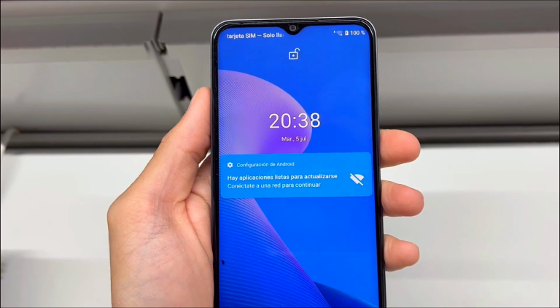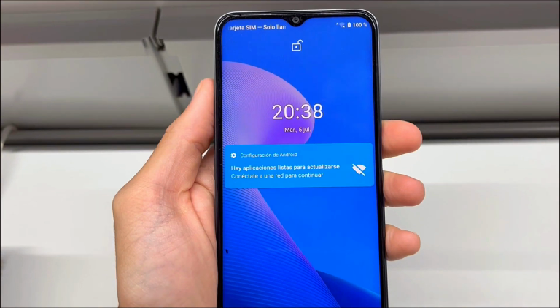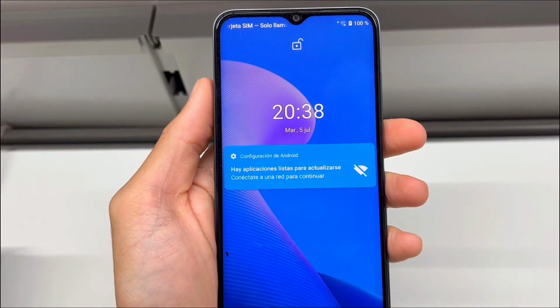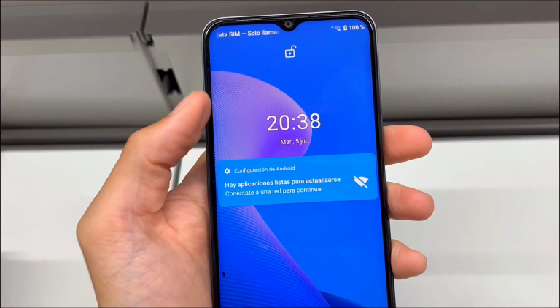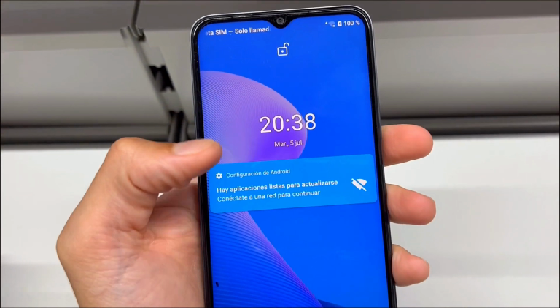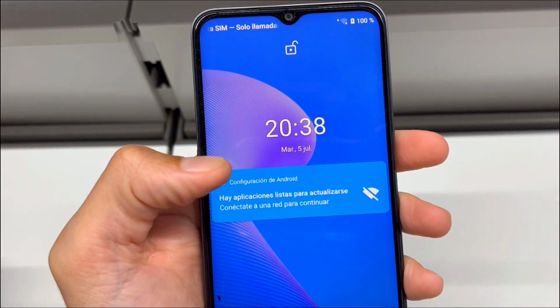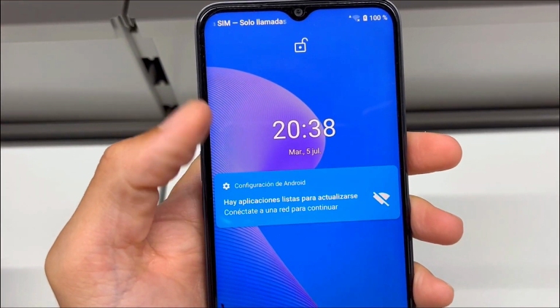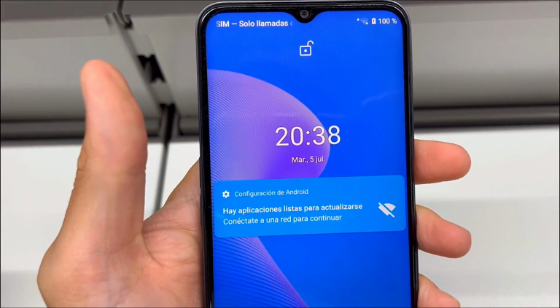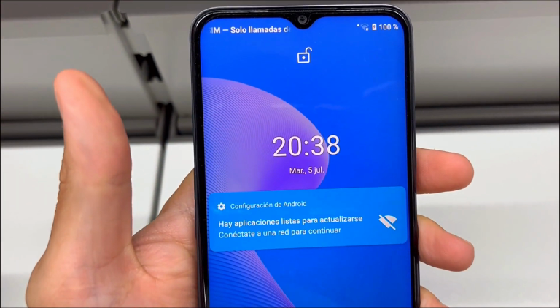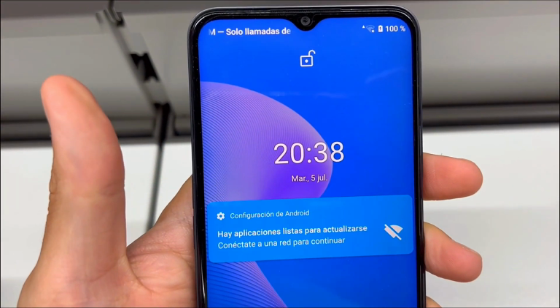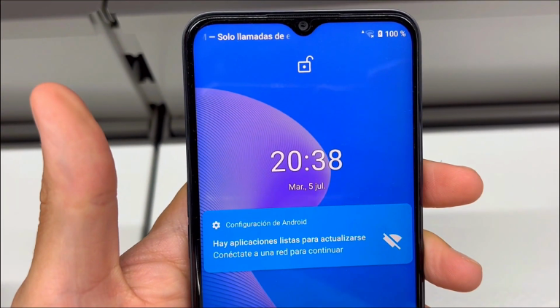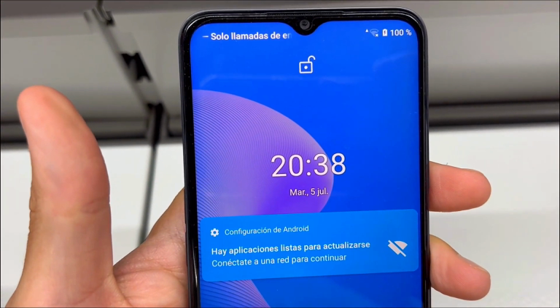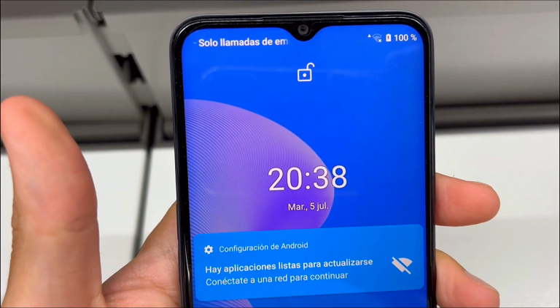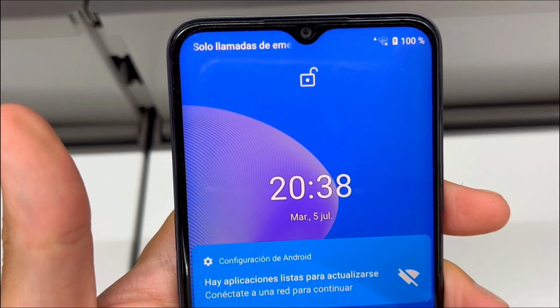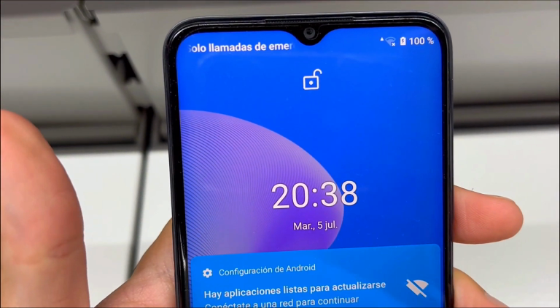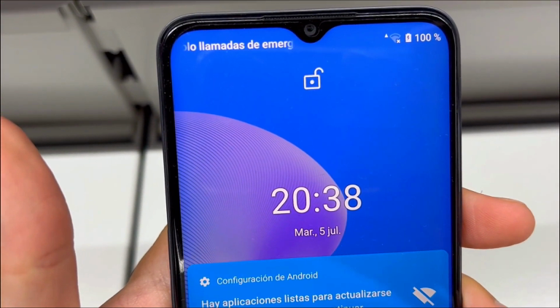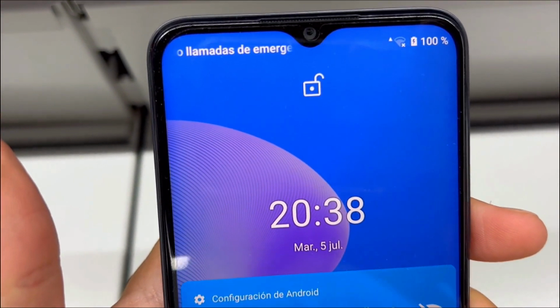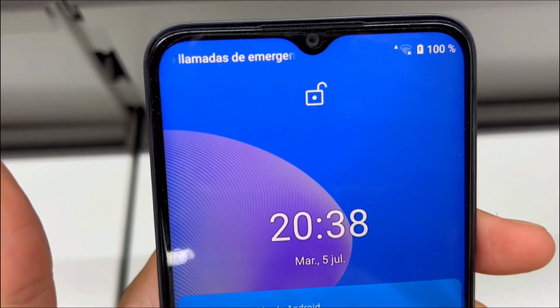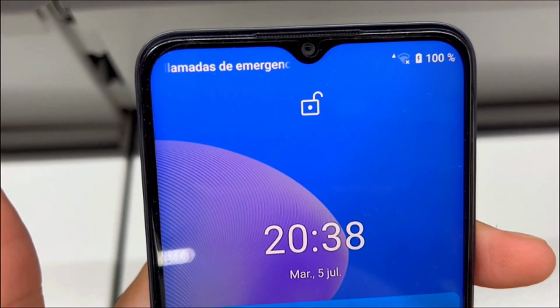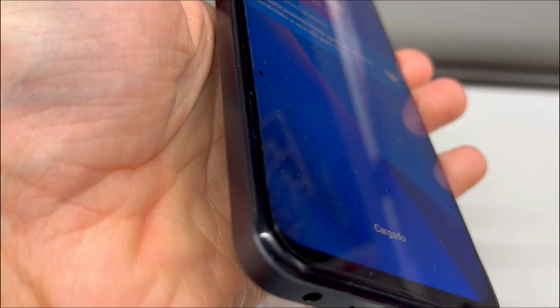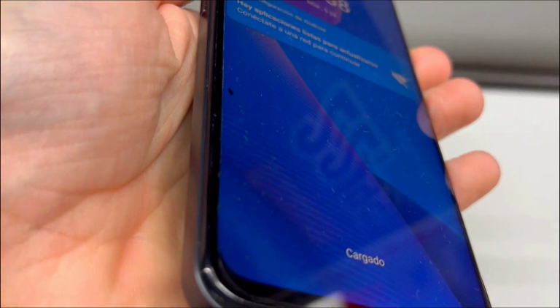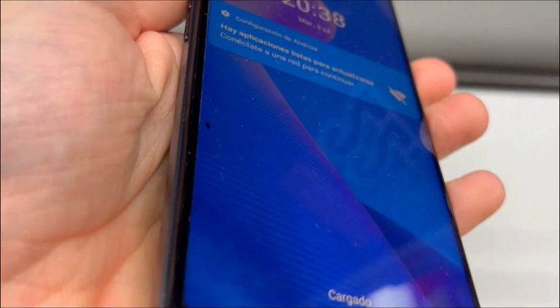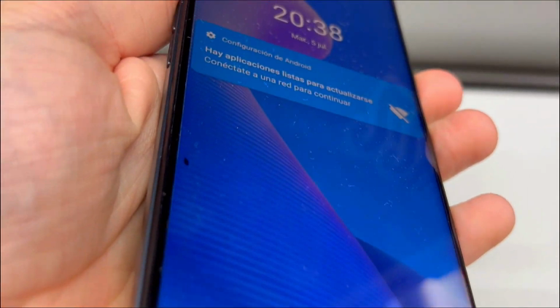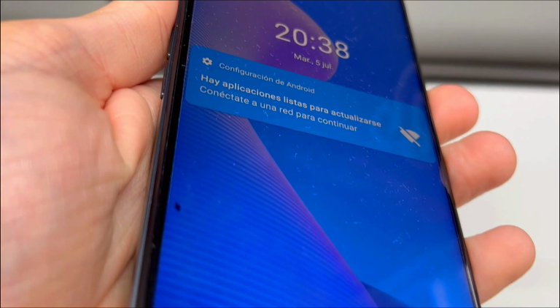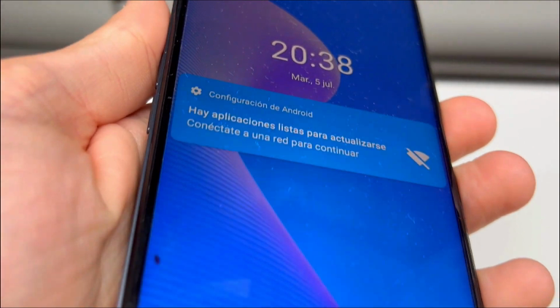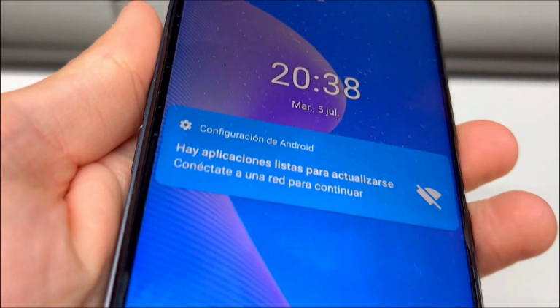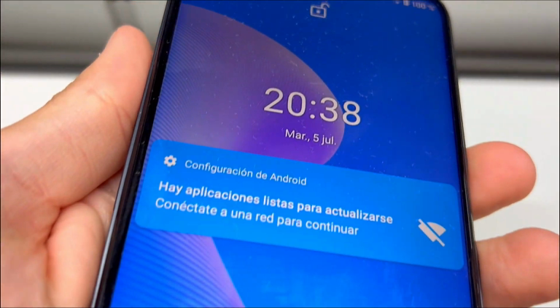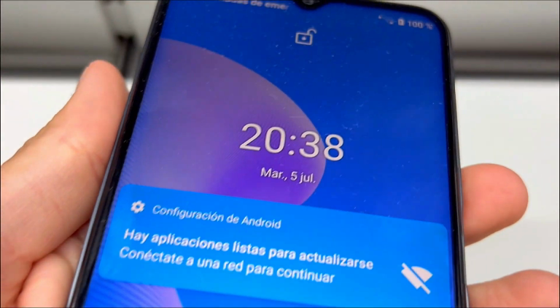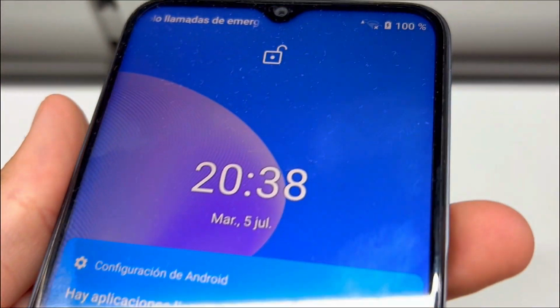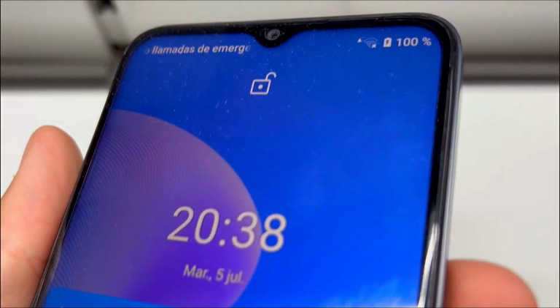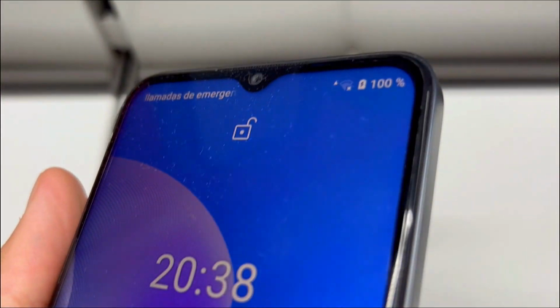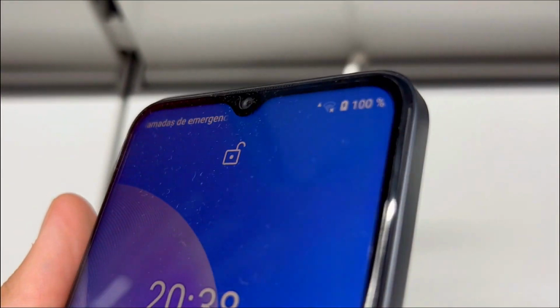Everyone's getting the Realme C35, but is it really worth it? Here are three things you need to know about this Android phone.